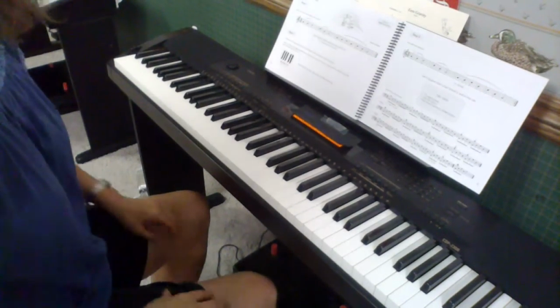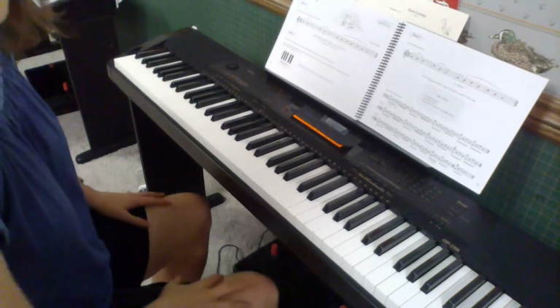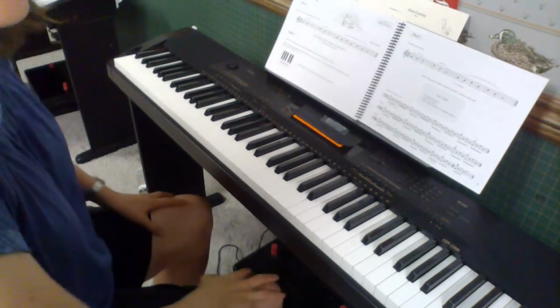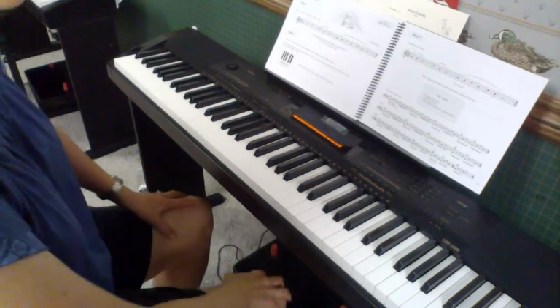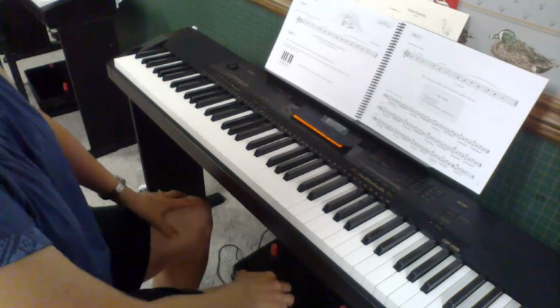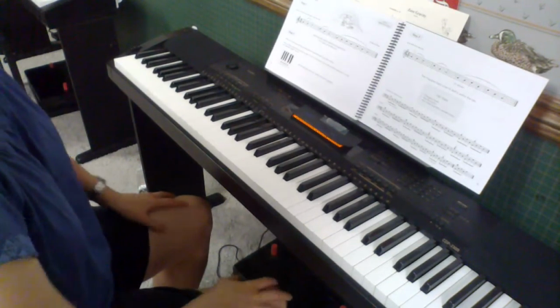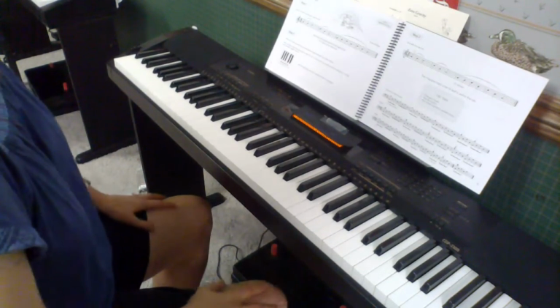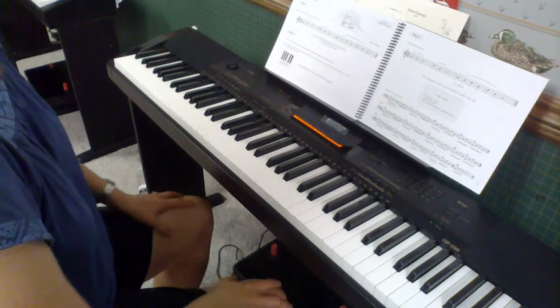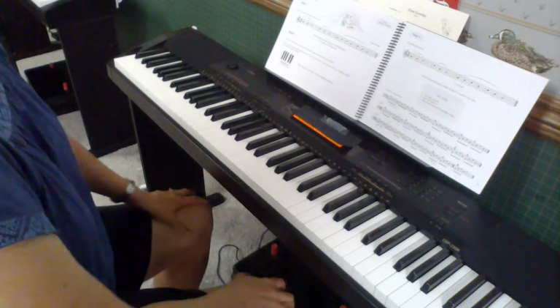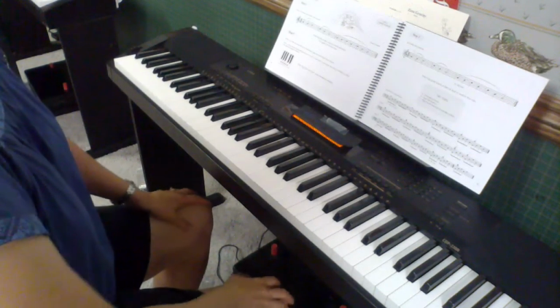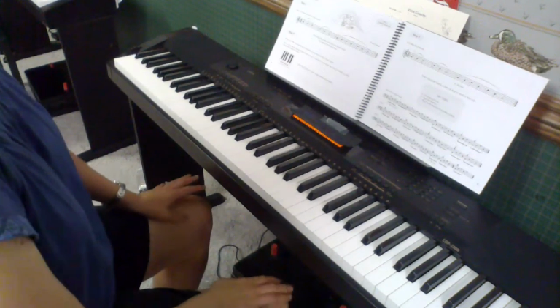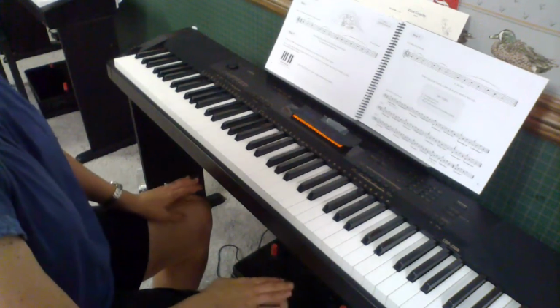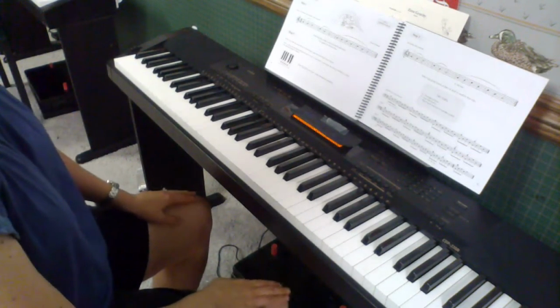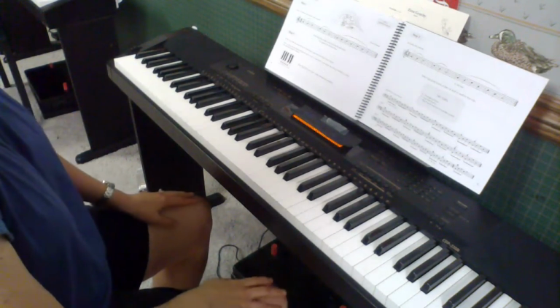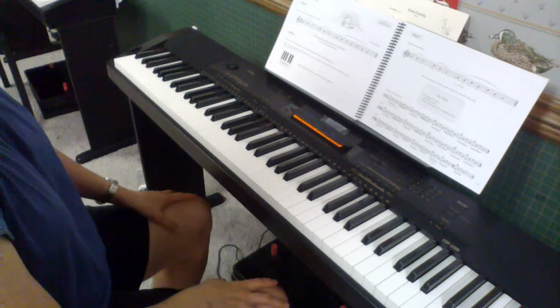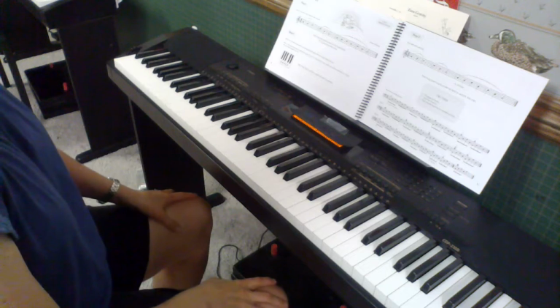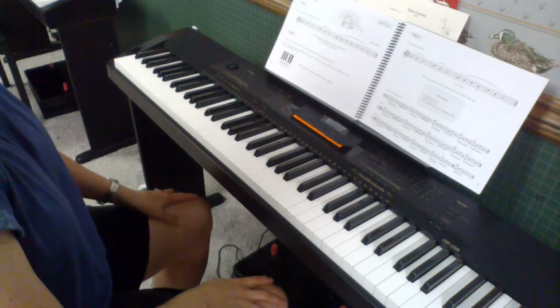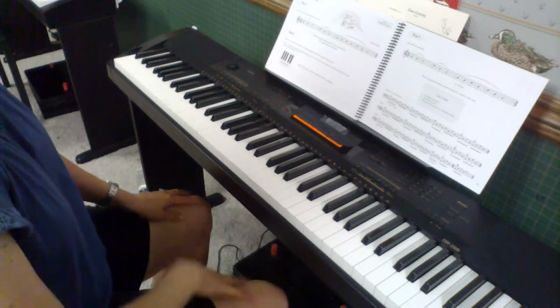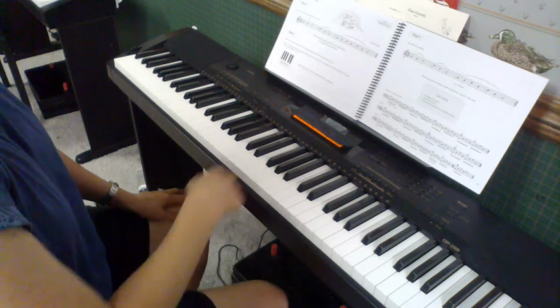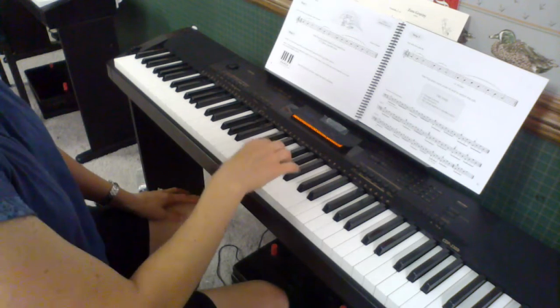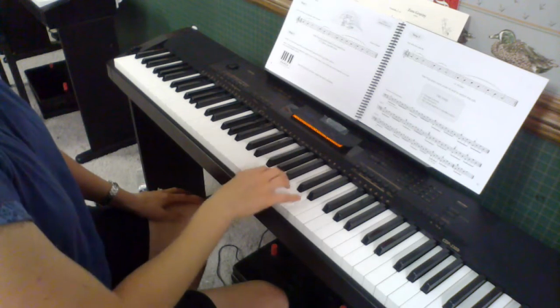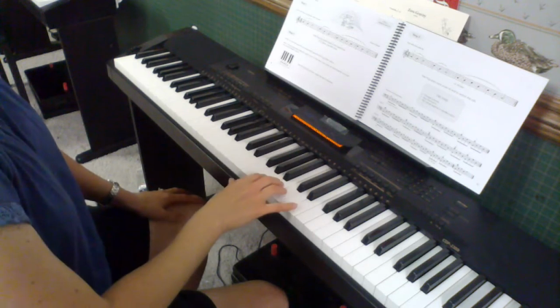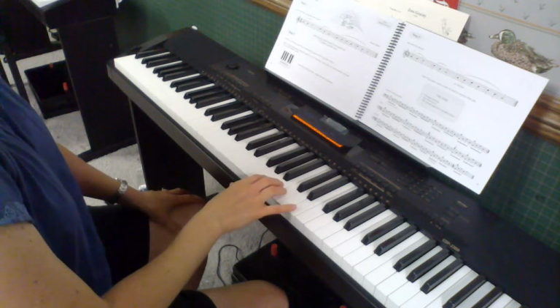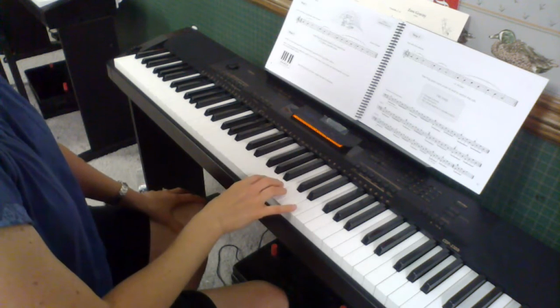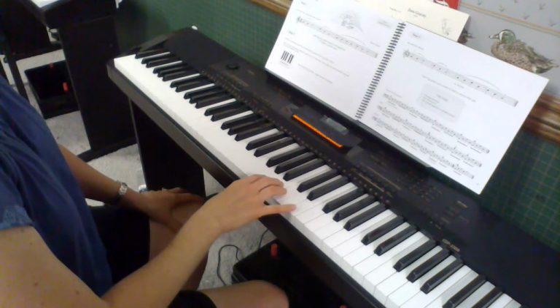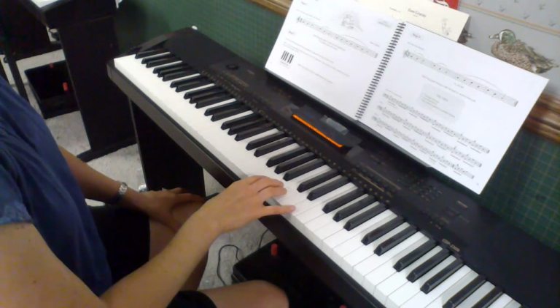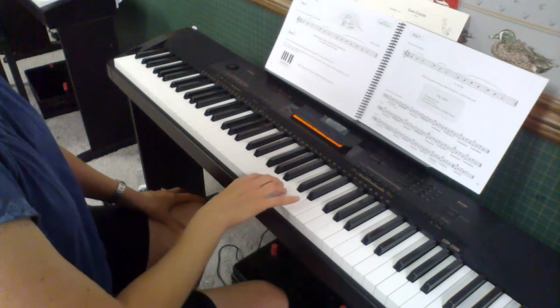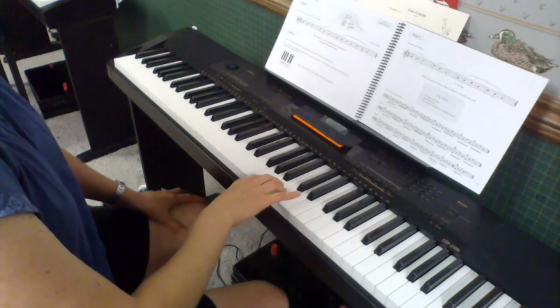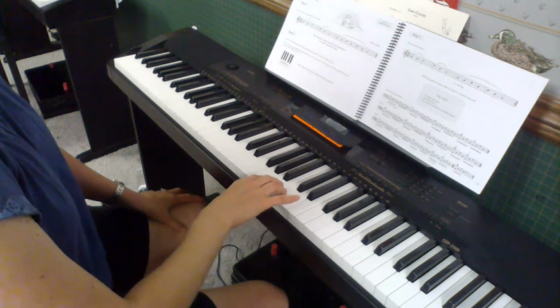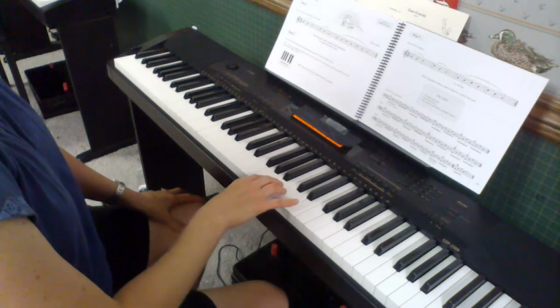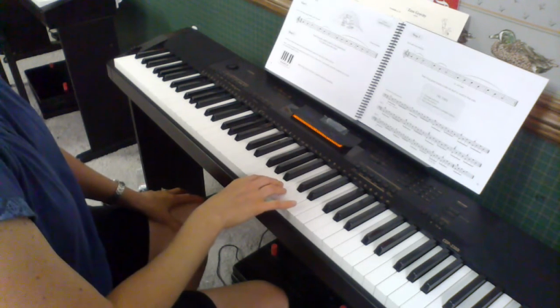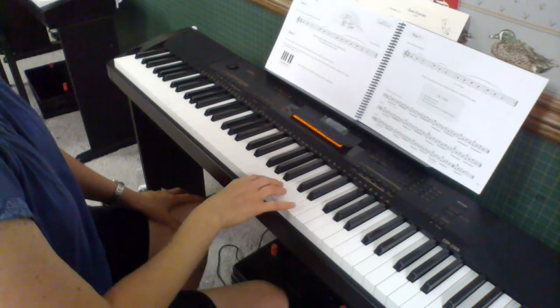This video is for the Tree Frog in a Rainstorm Improvisation Activity. Your right hand is going to play a pattern using the tree frog technique.